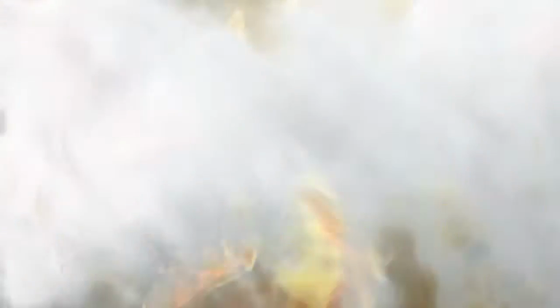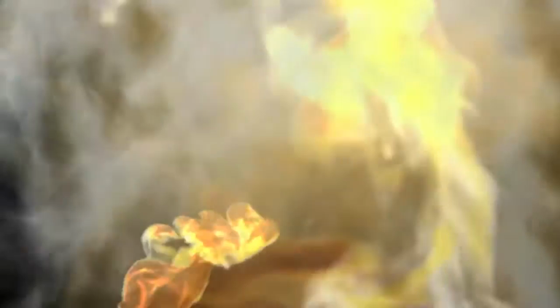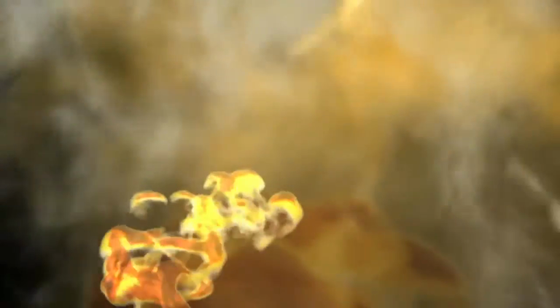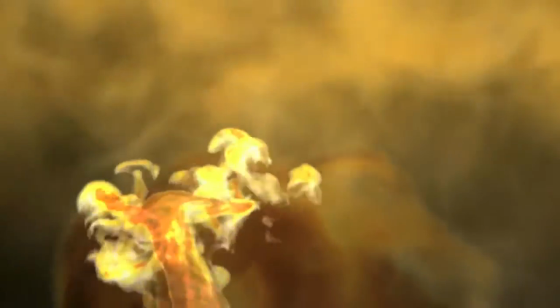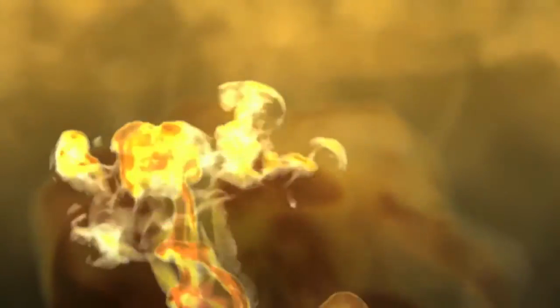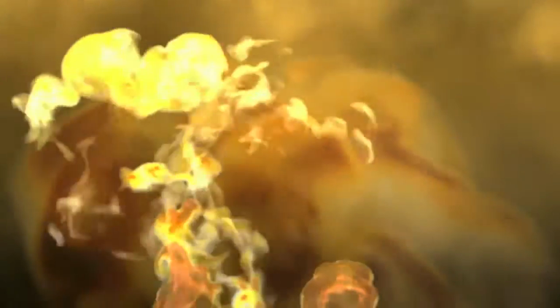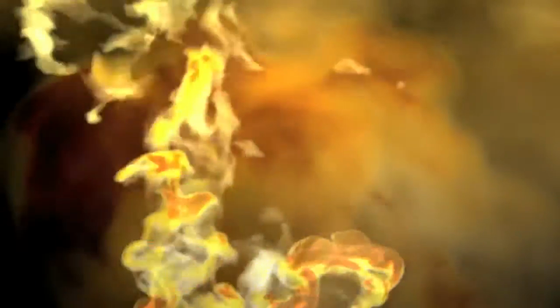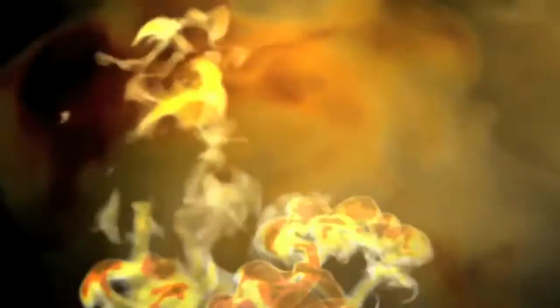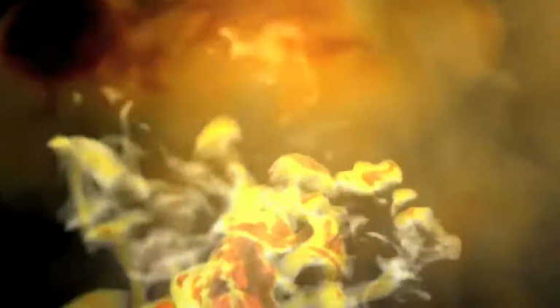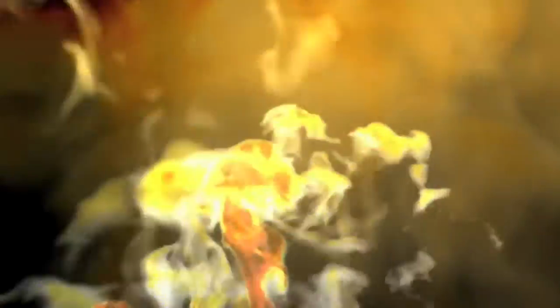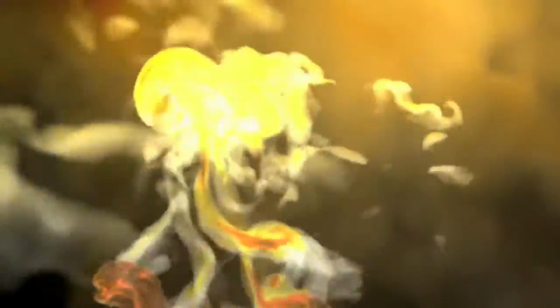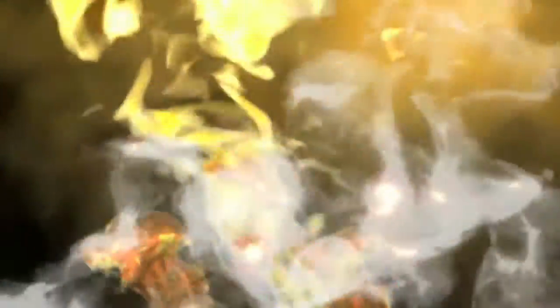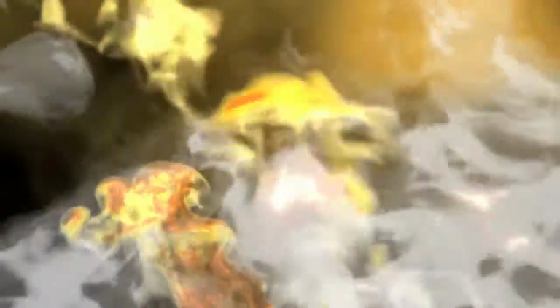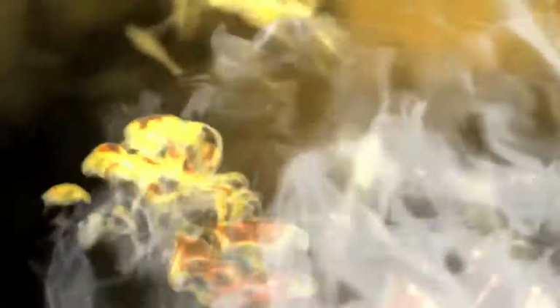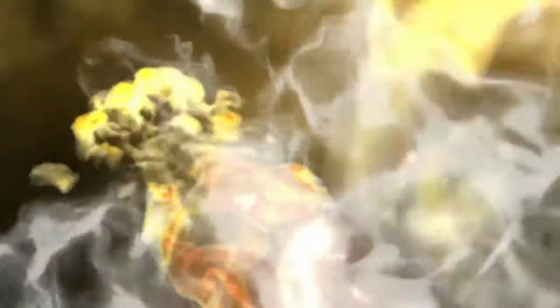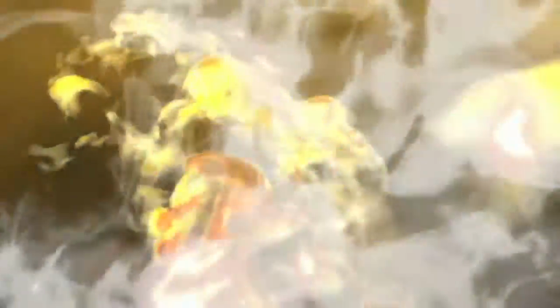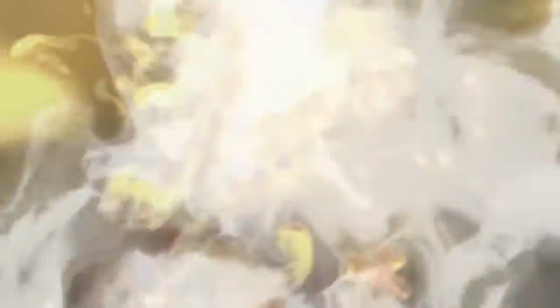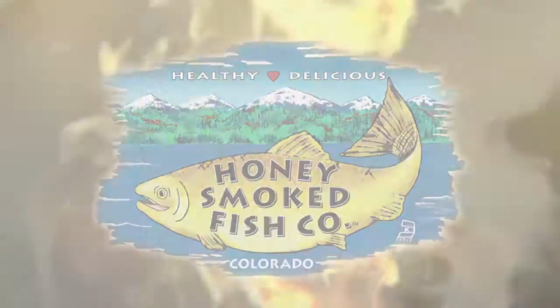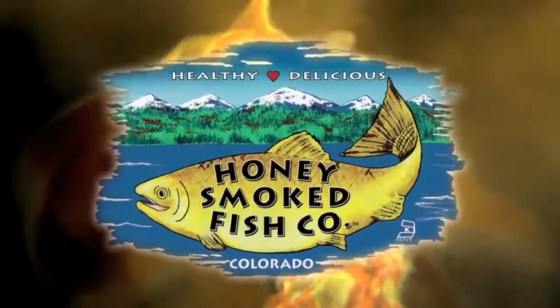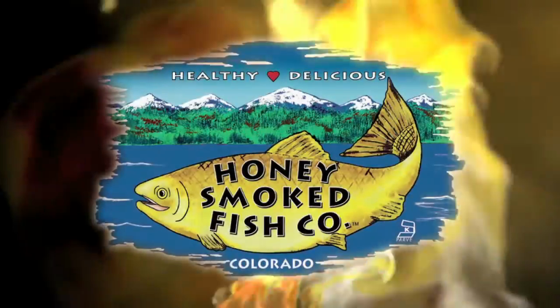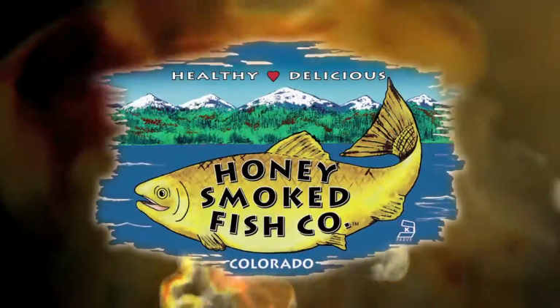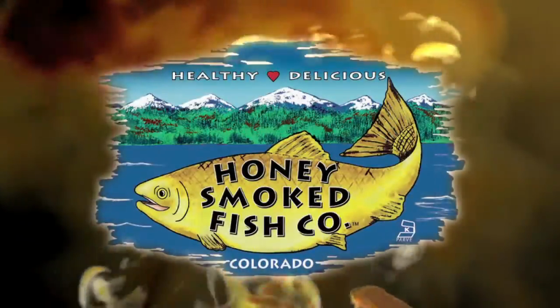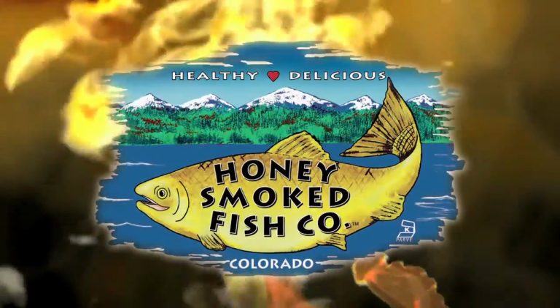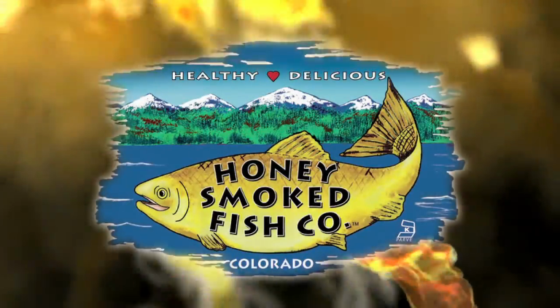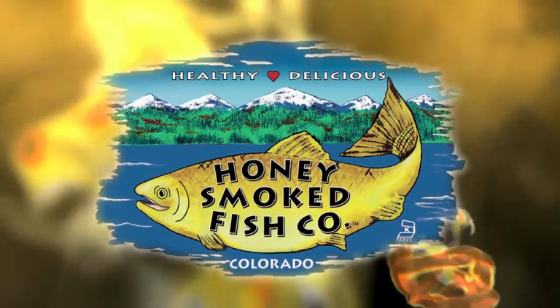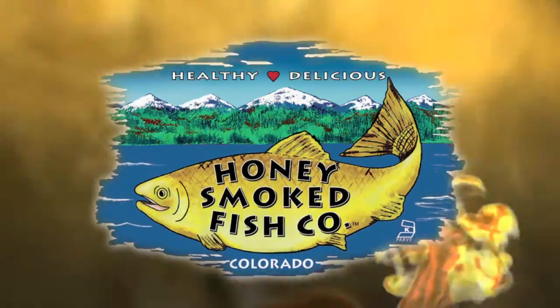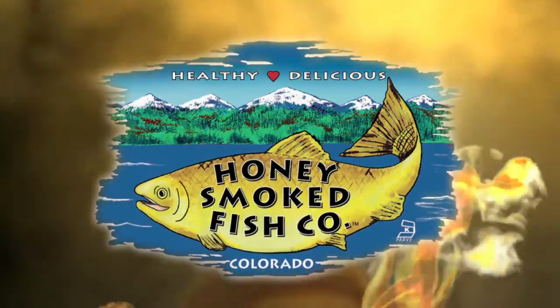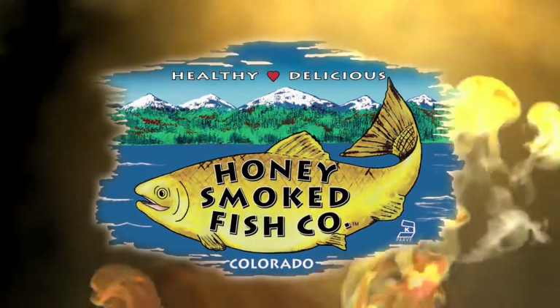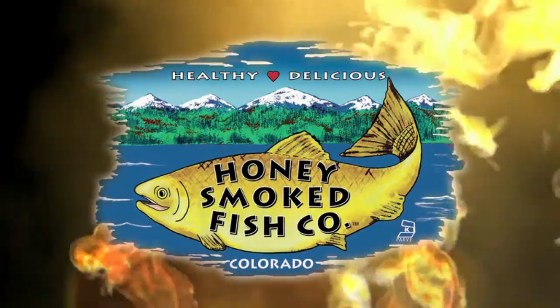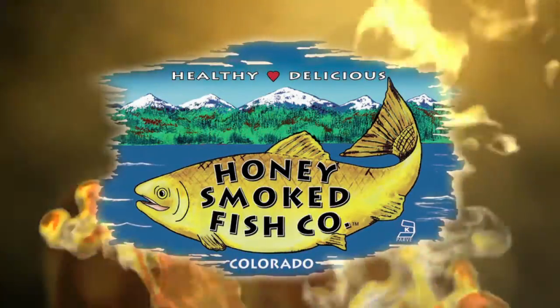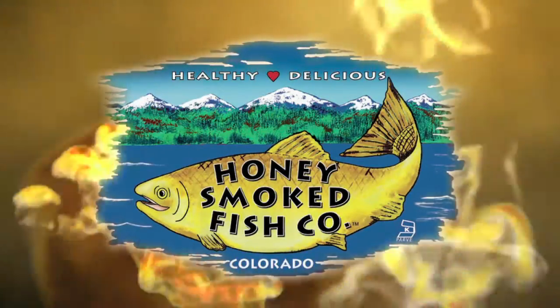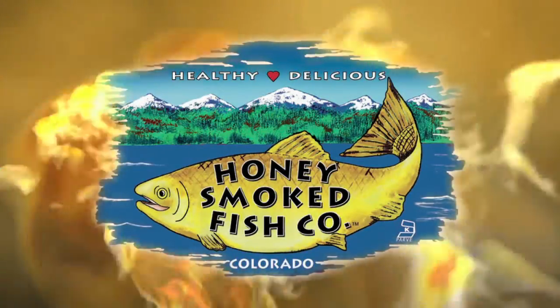Move over beef, beat it pork and chicken. We're the Honey Smoked Fish Company and we're the new pink meat.